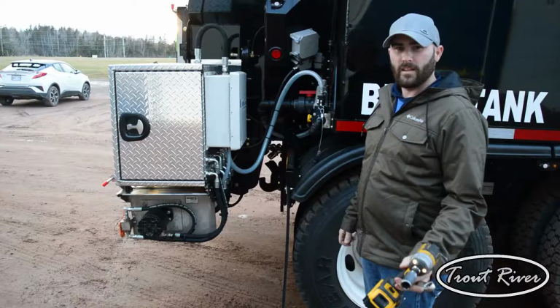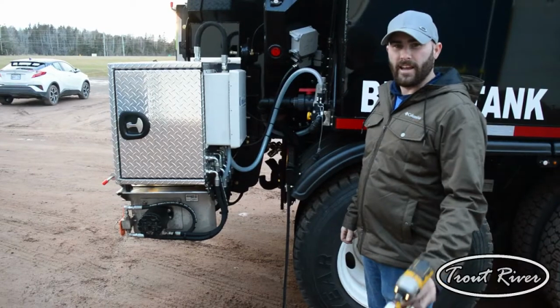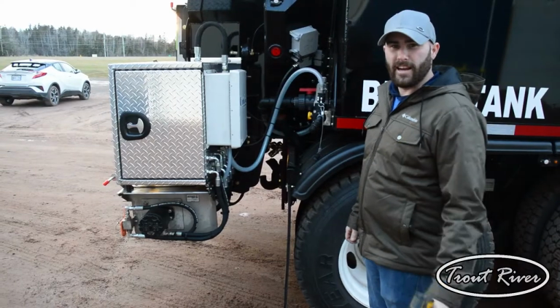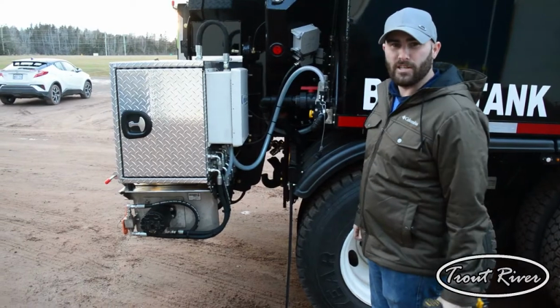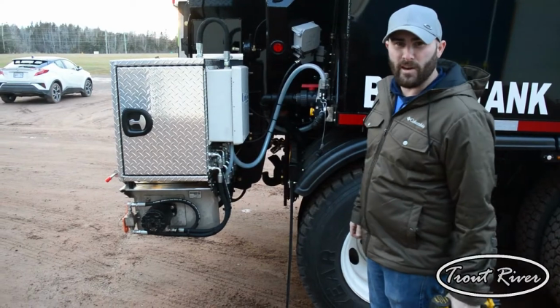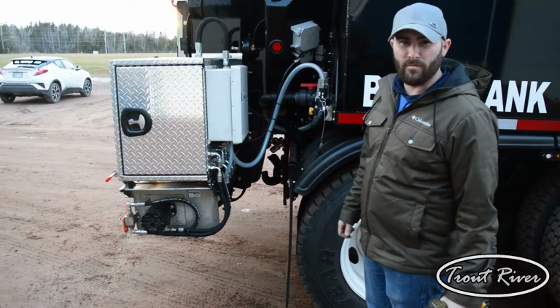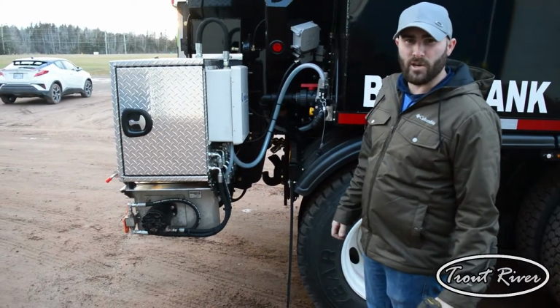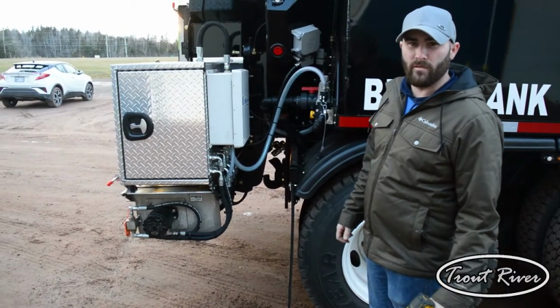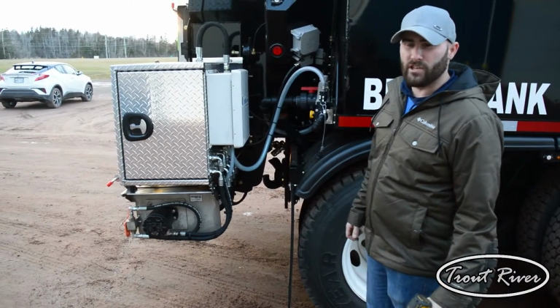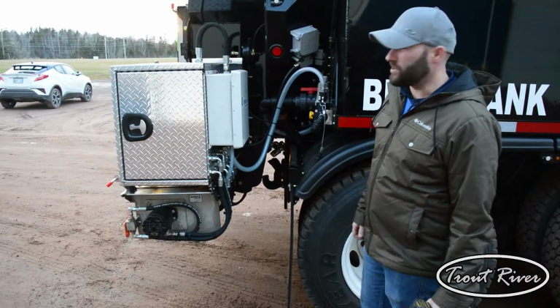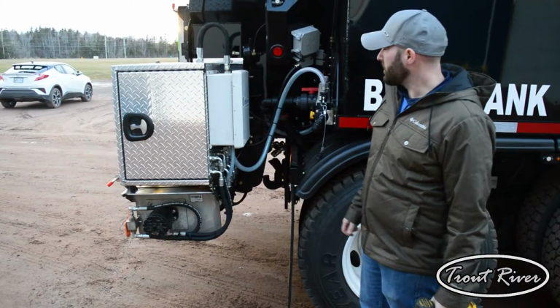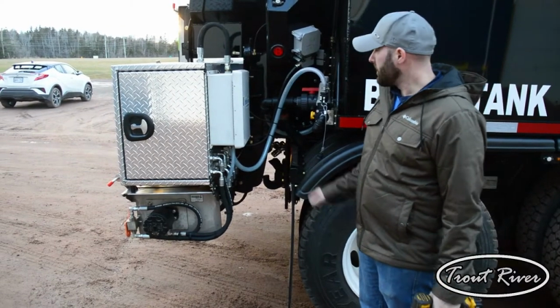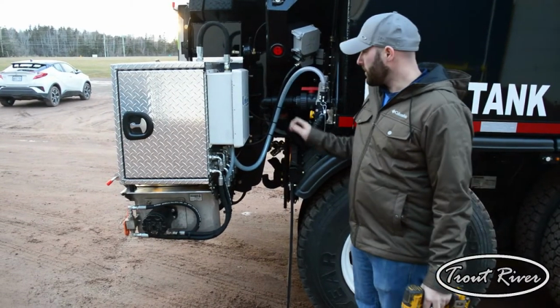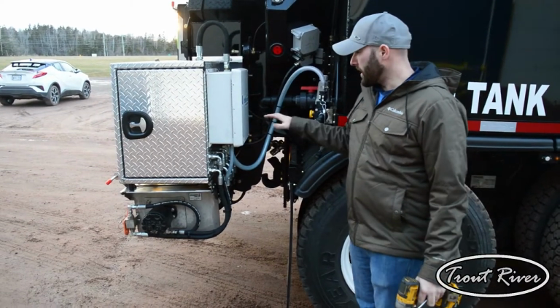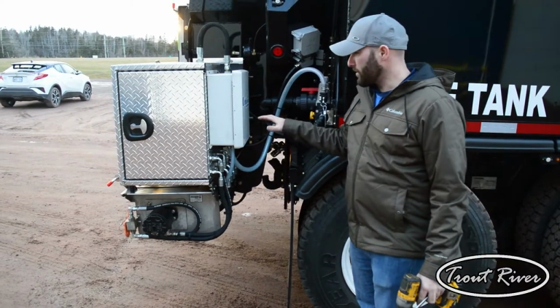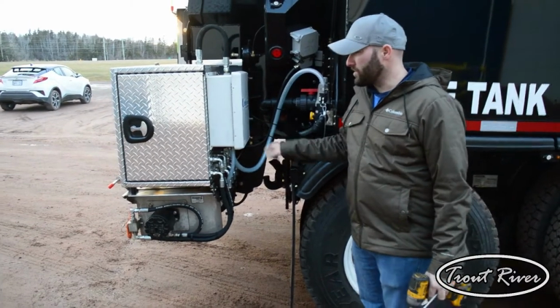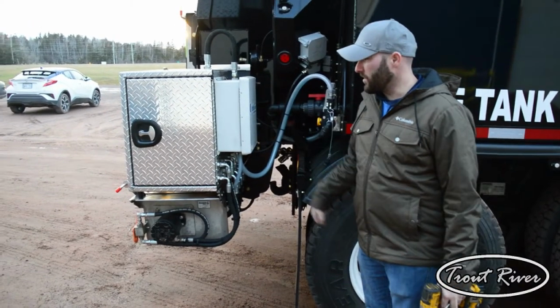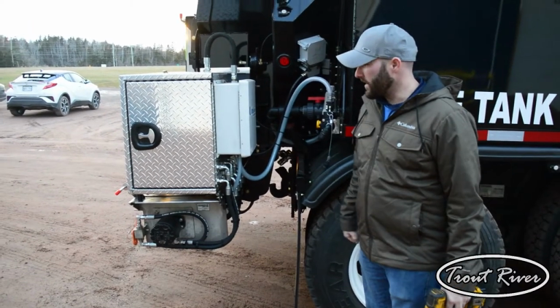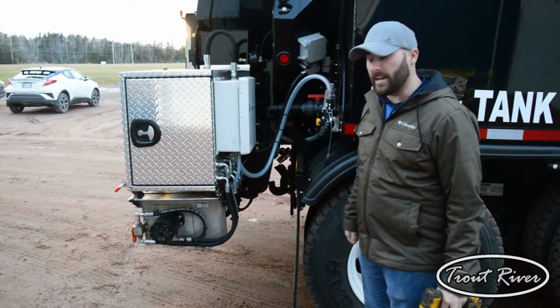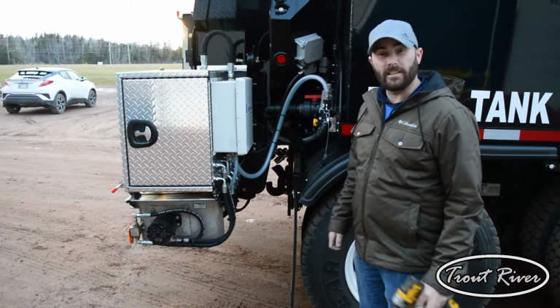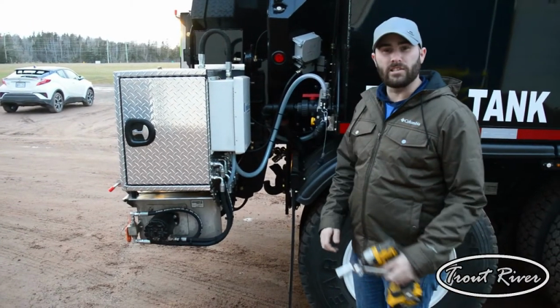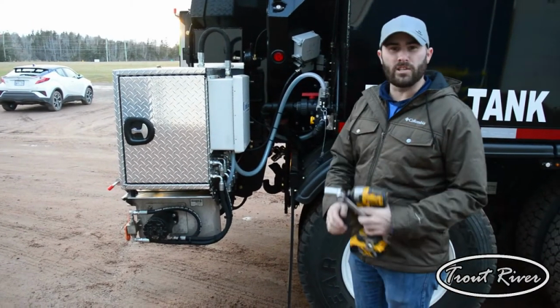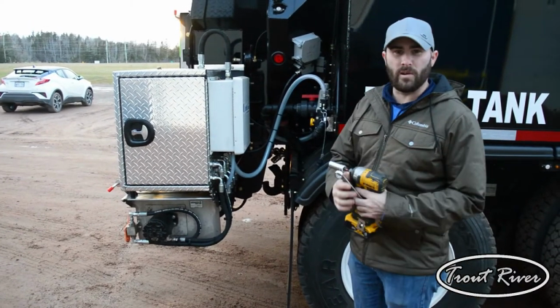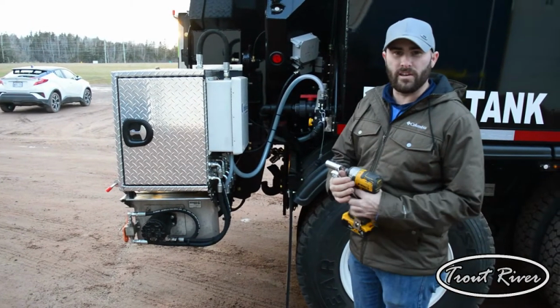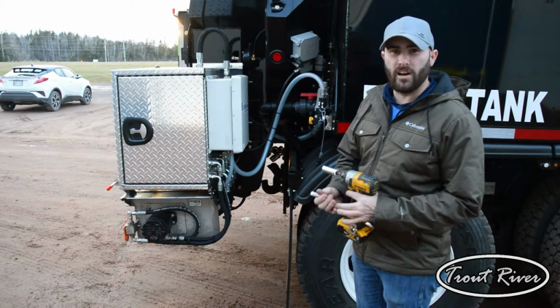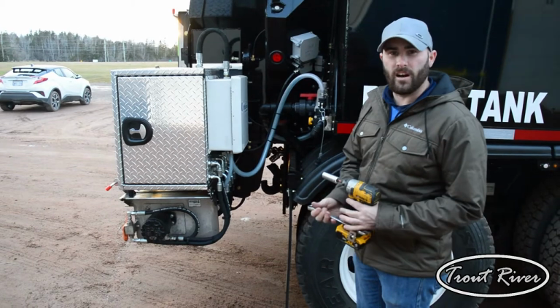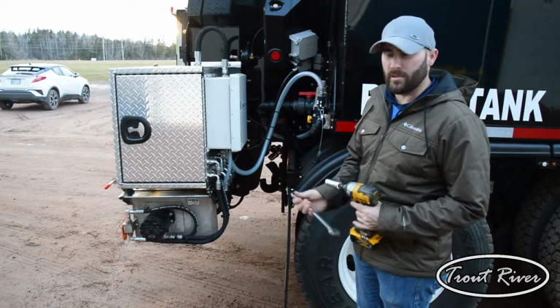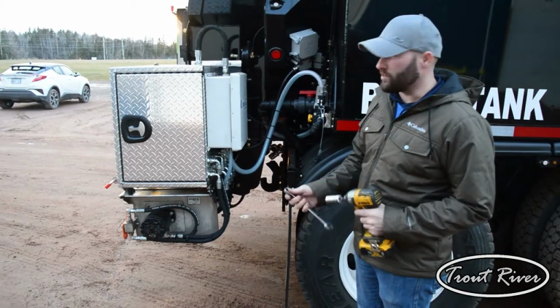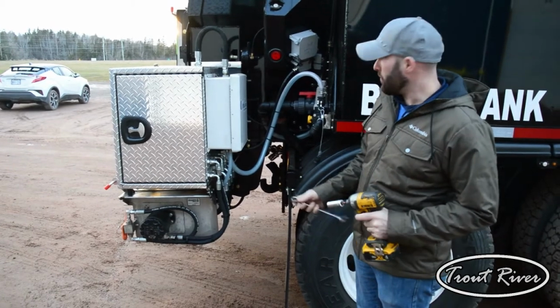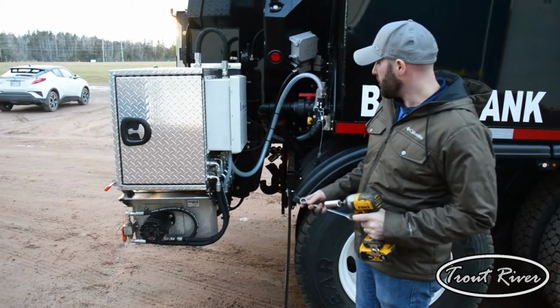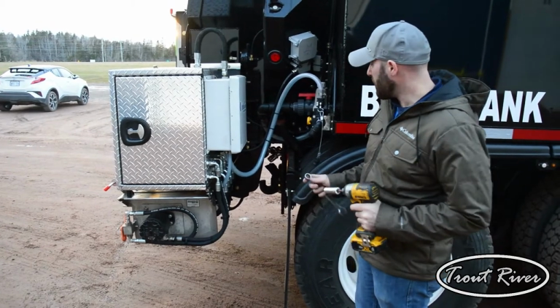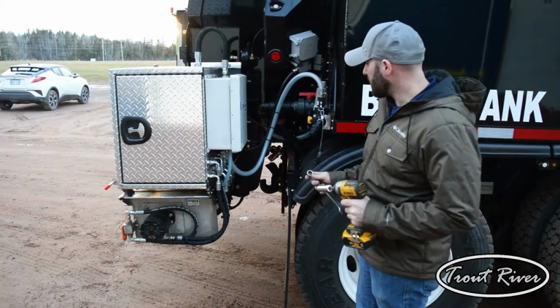Hey guys, Barry from Trout River Industries. Today we're going to show you how to take the salt spreader off of the Trout River box.